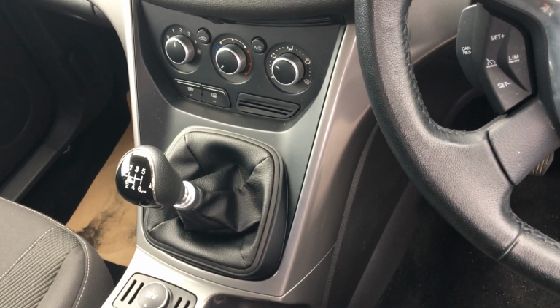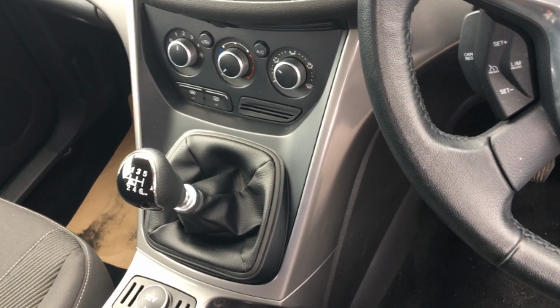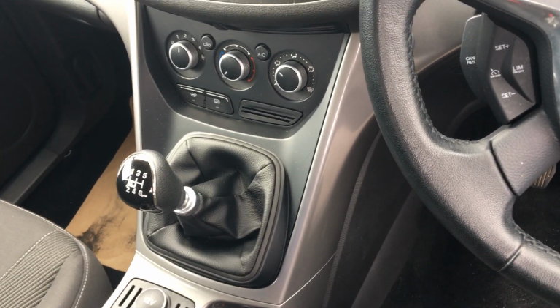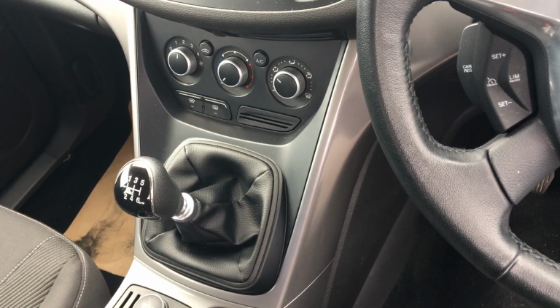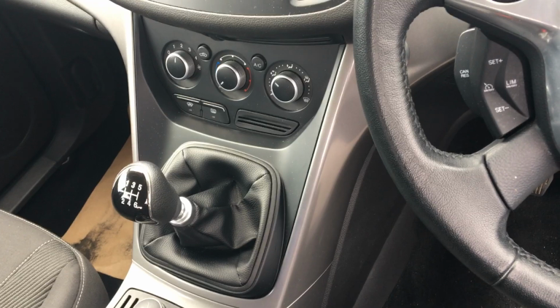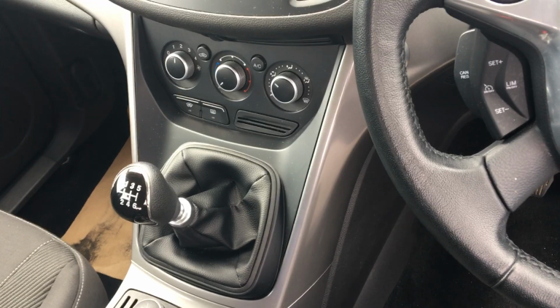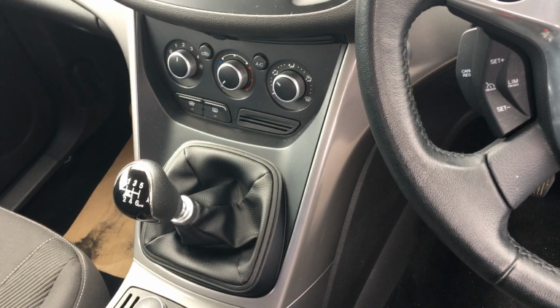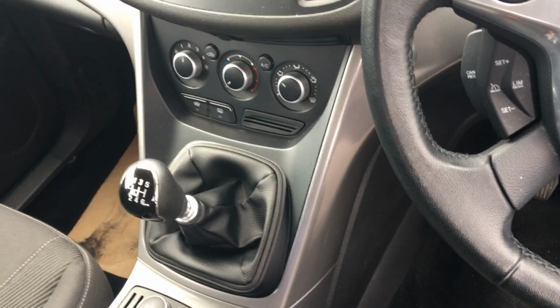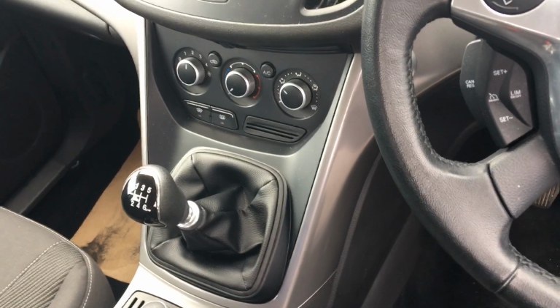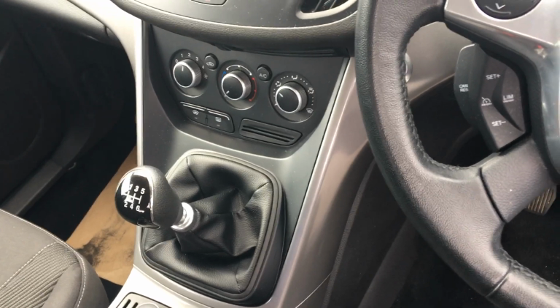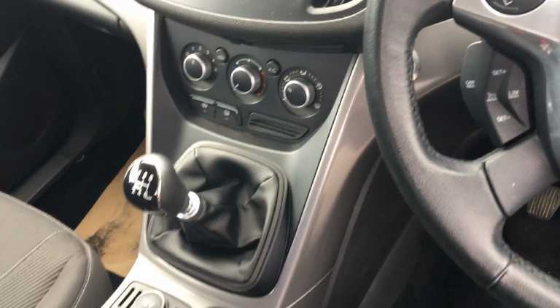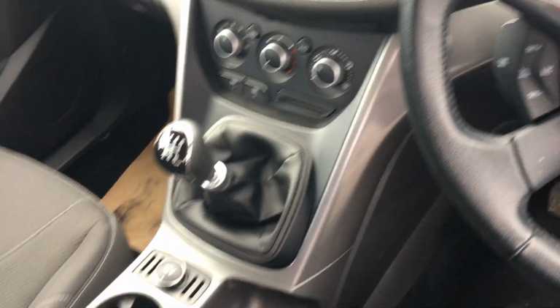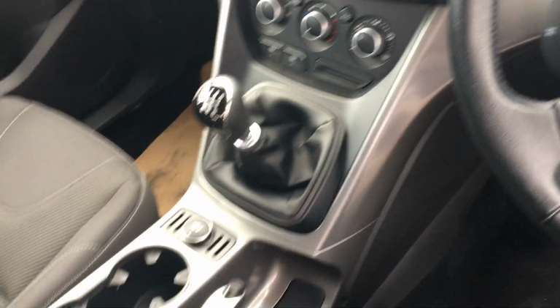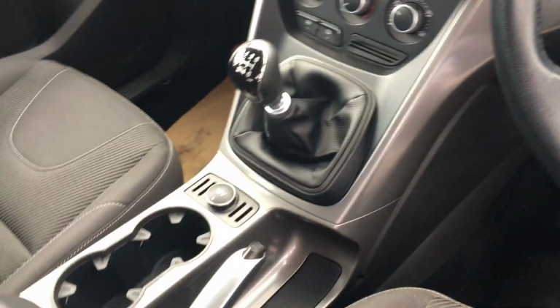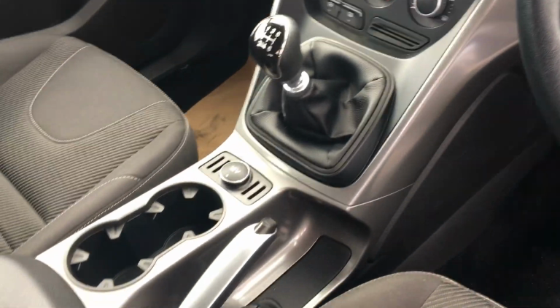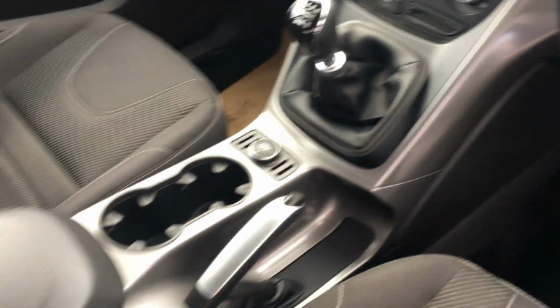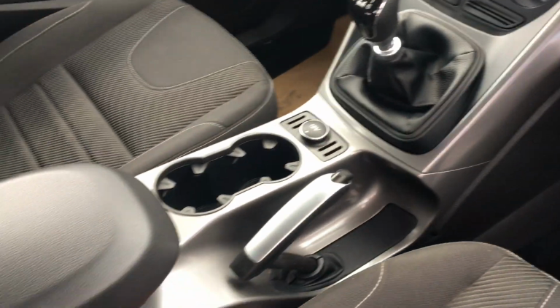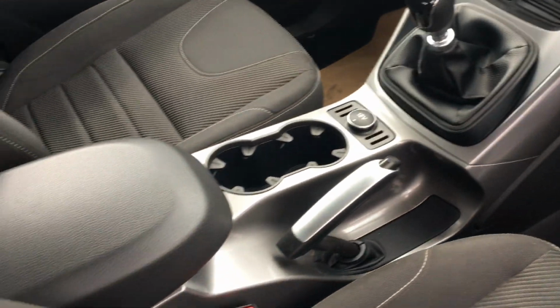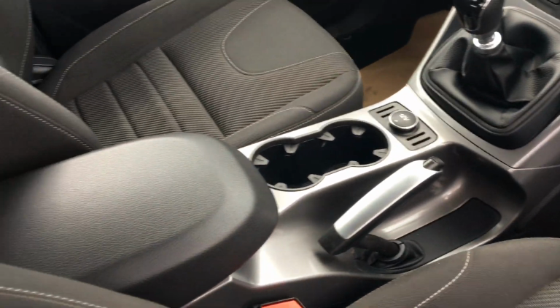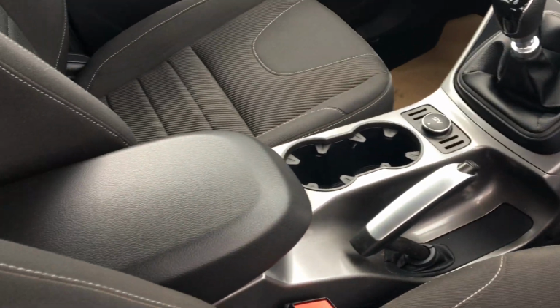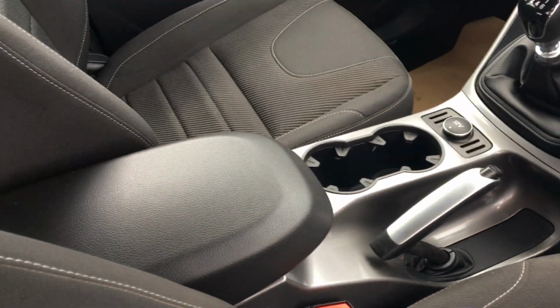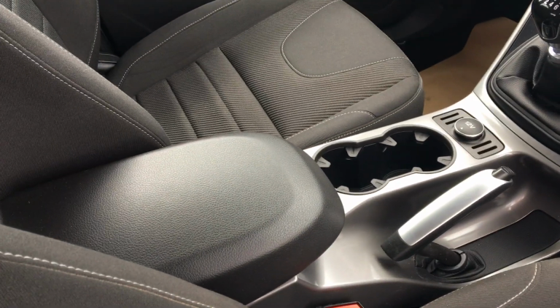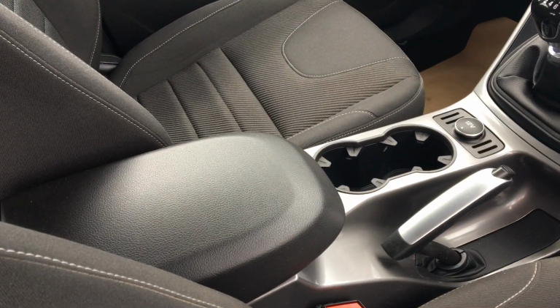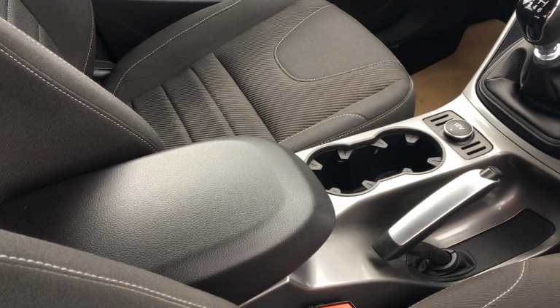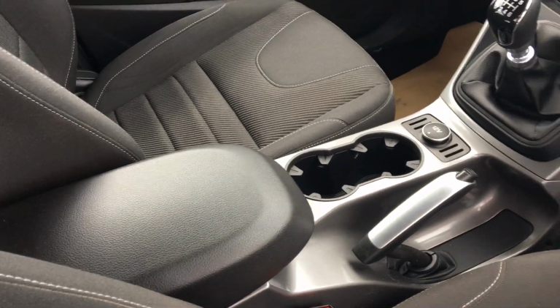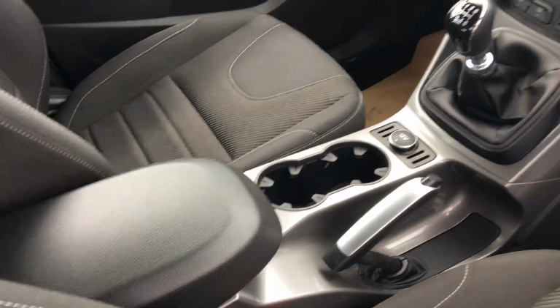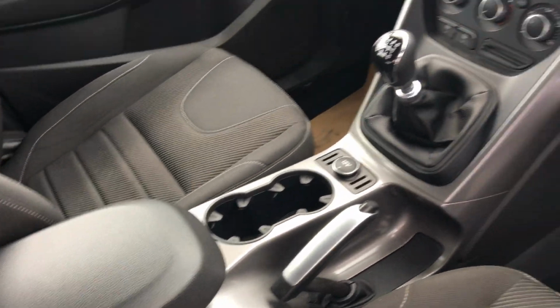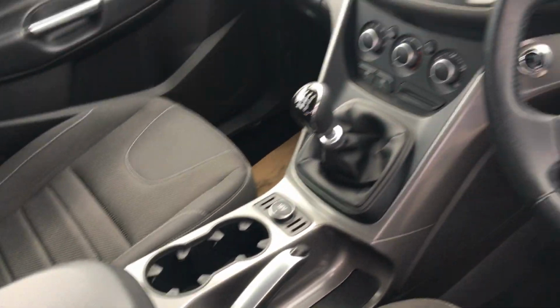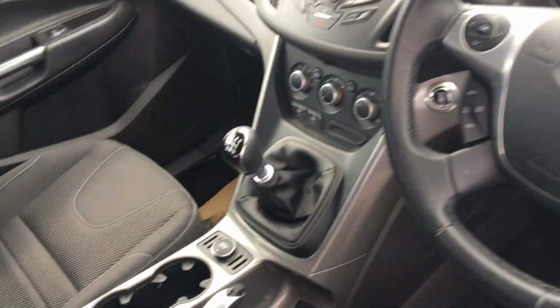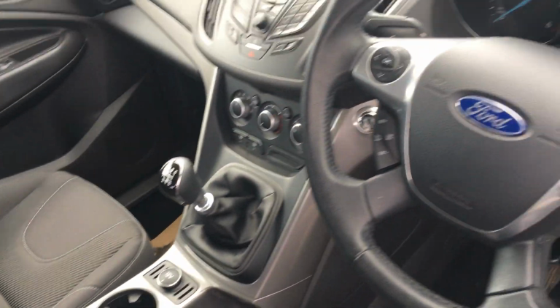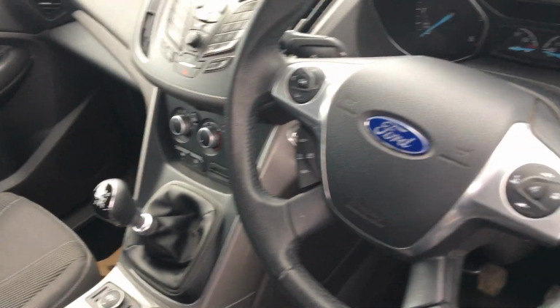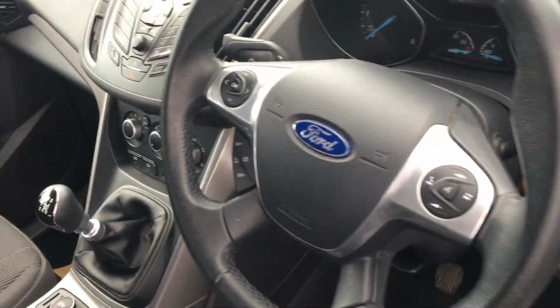Heated front screen, driver centre console.